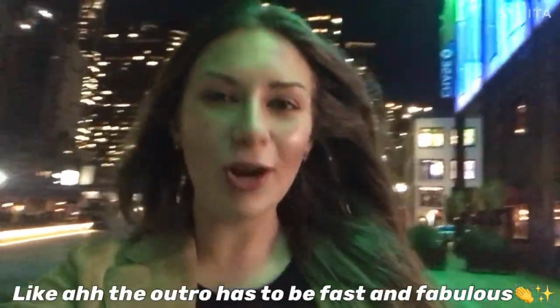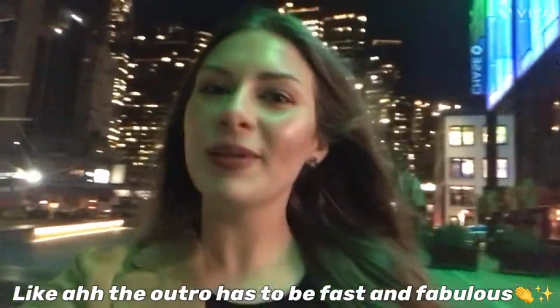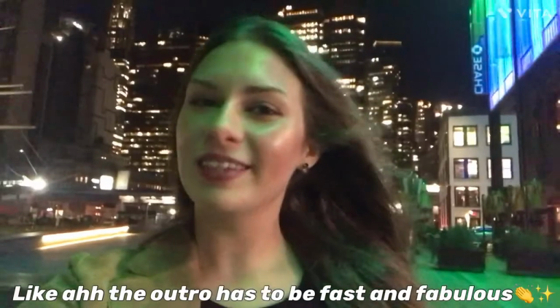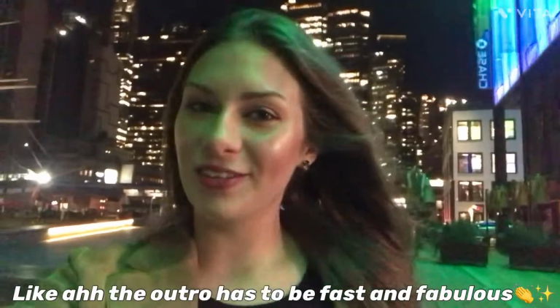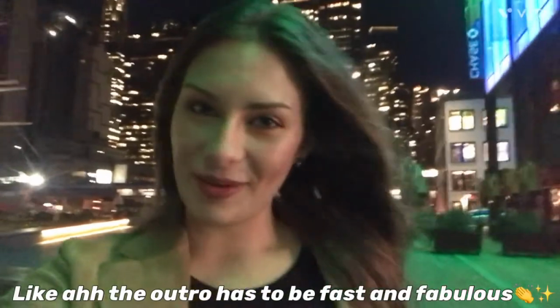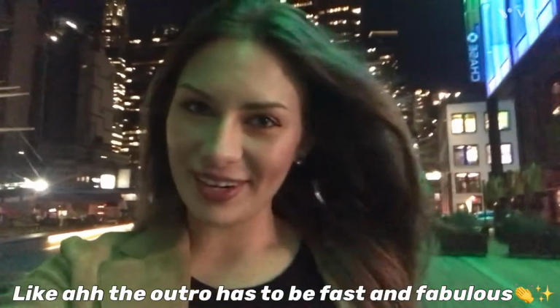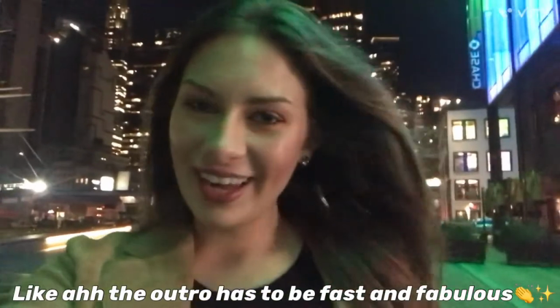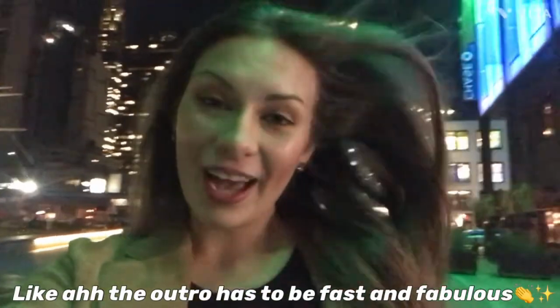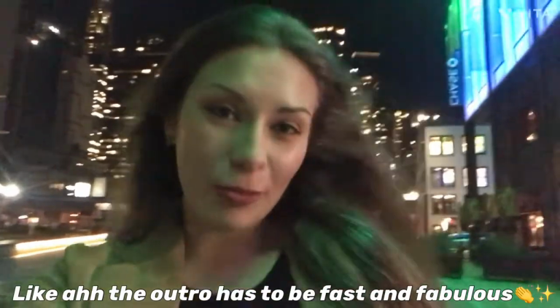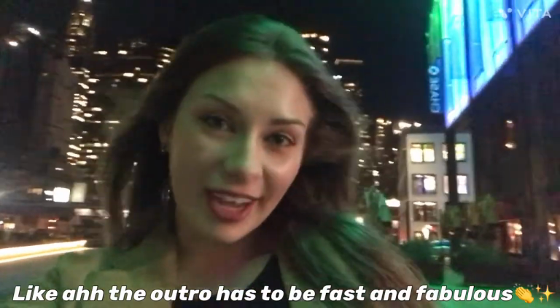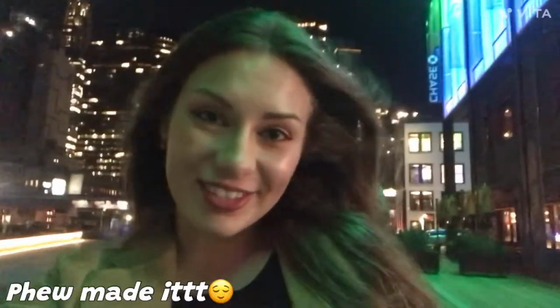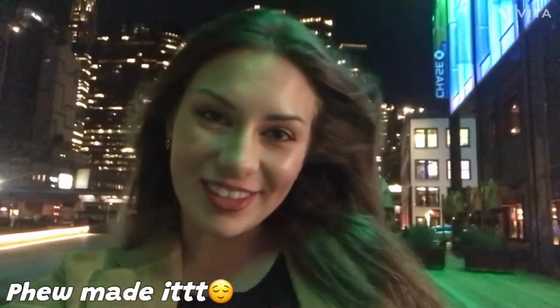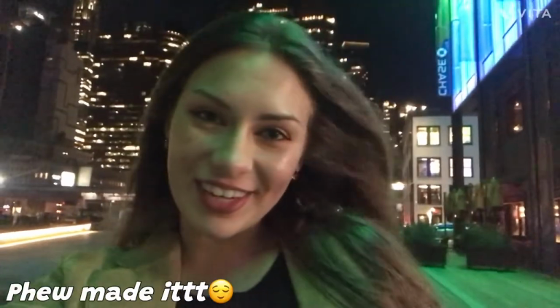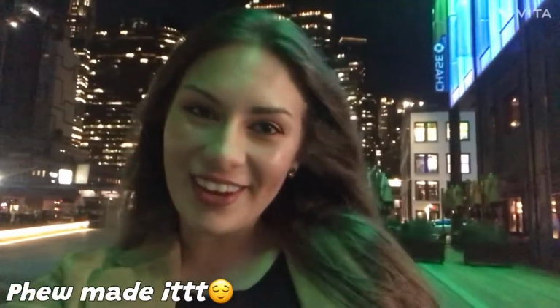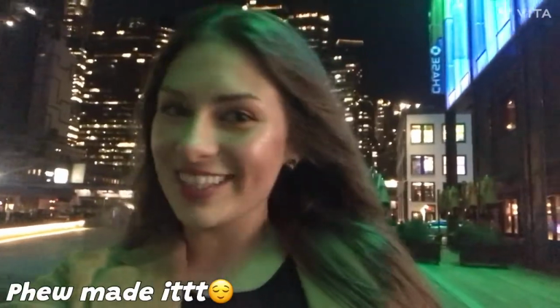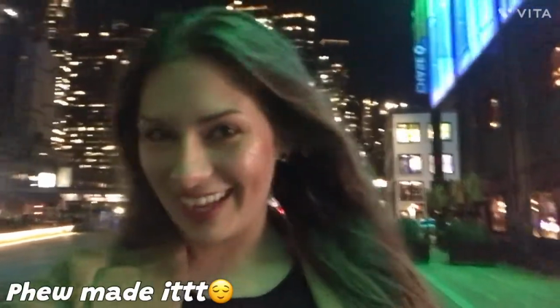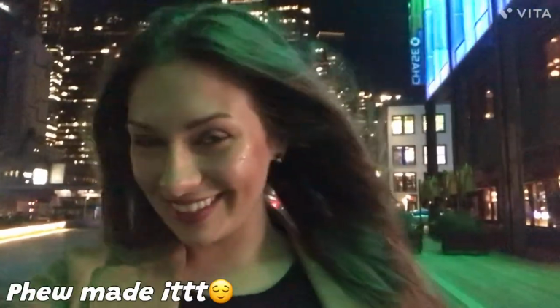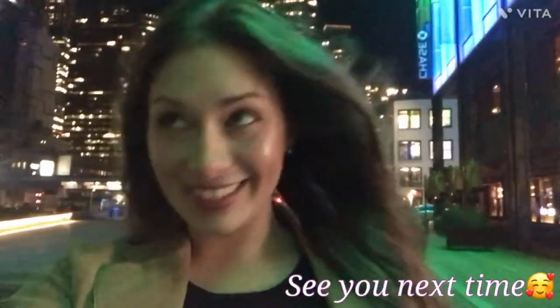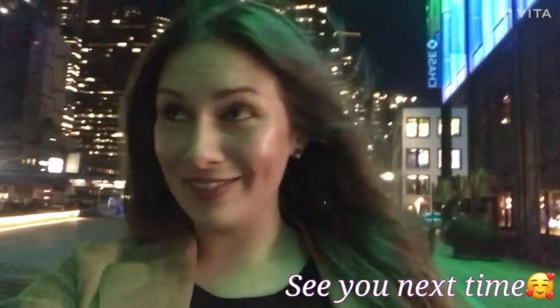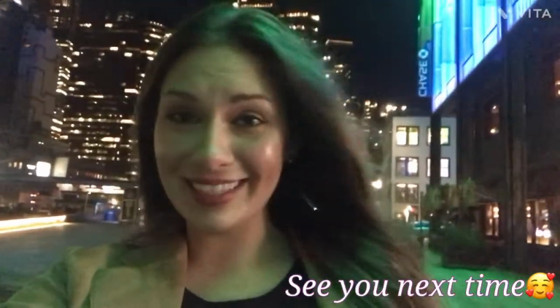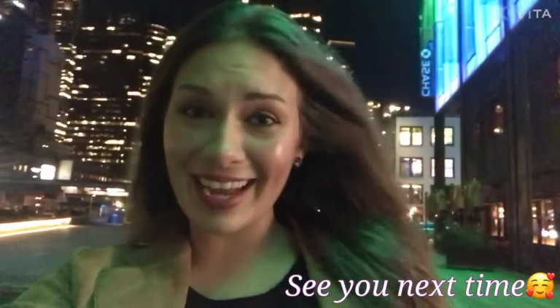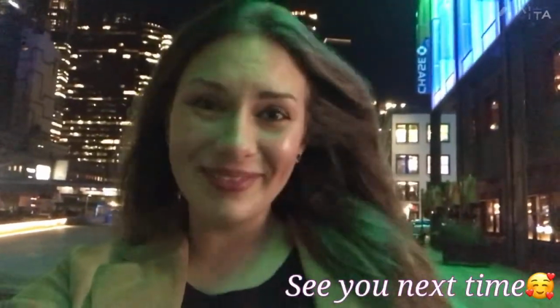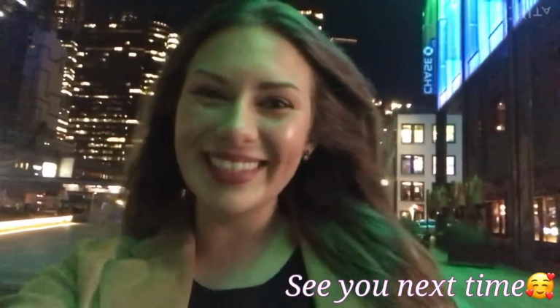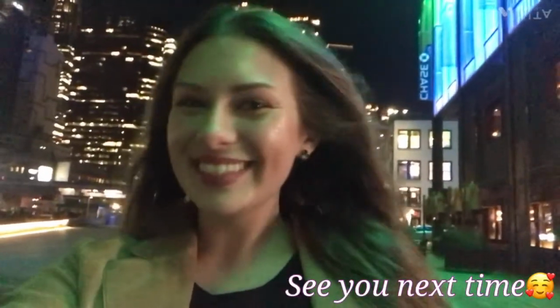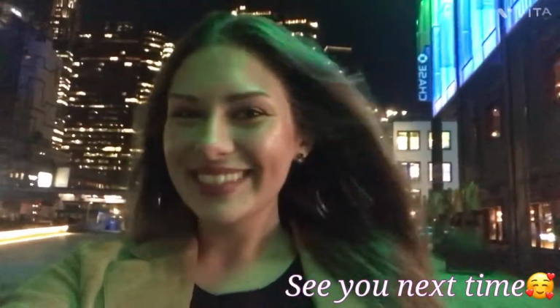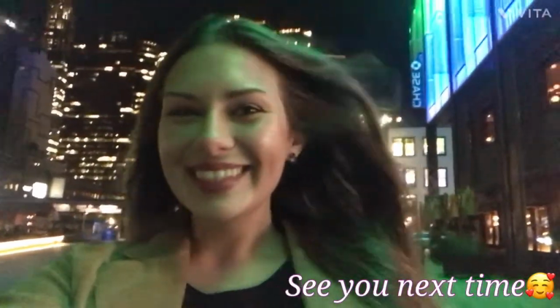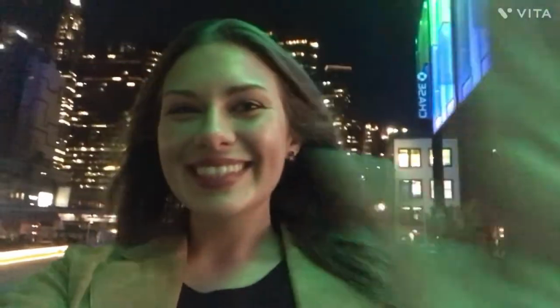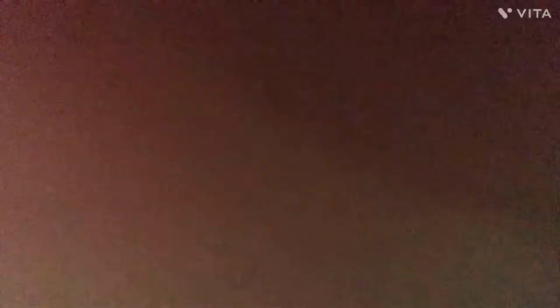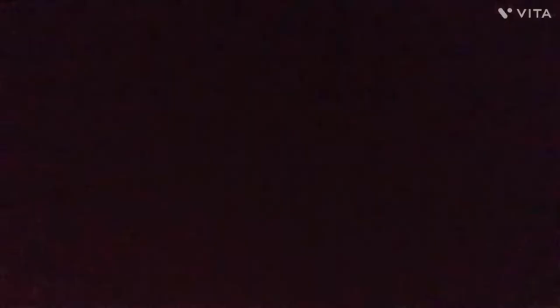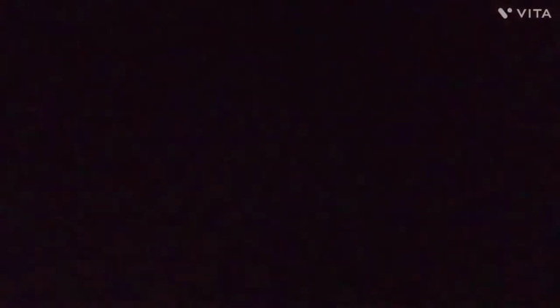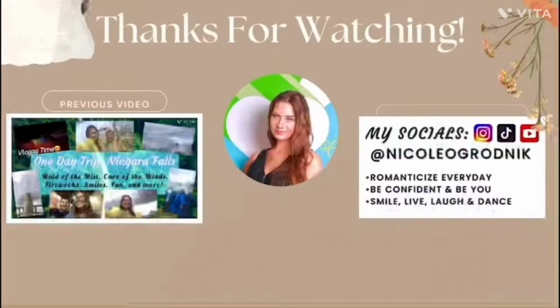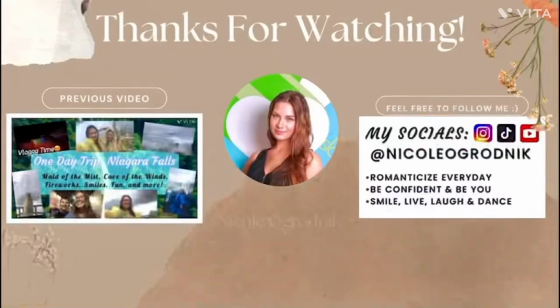I hope you guys enjoyed the video and I'll see you next time!